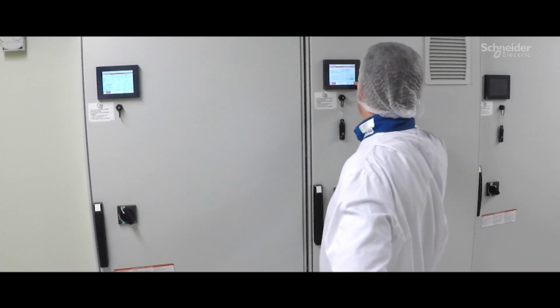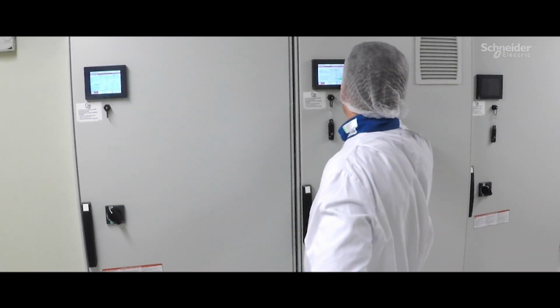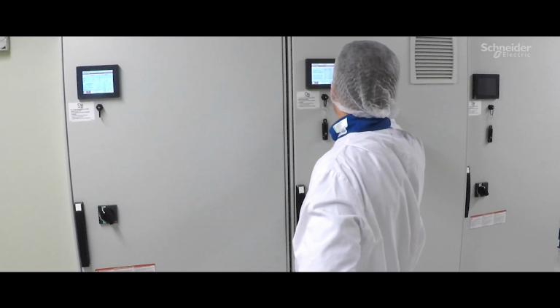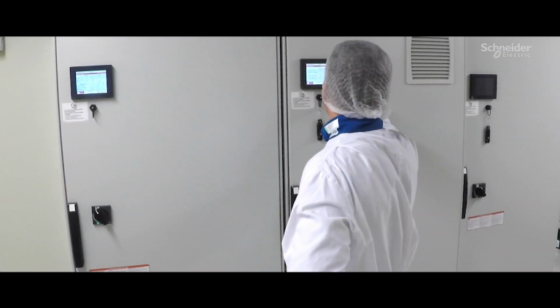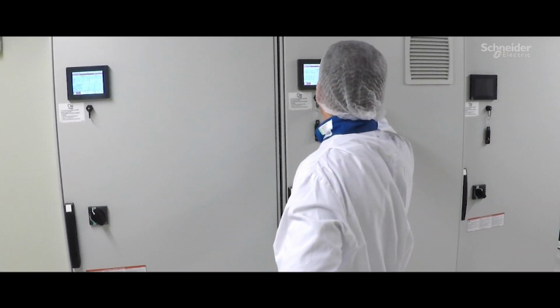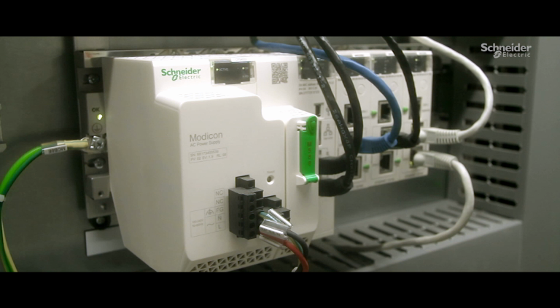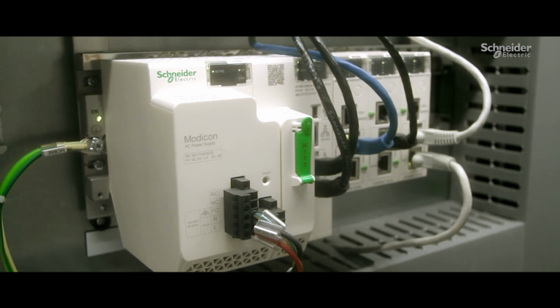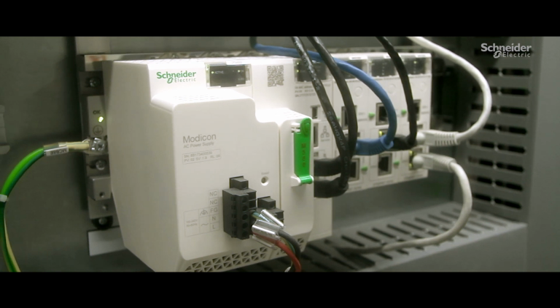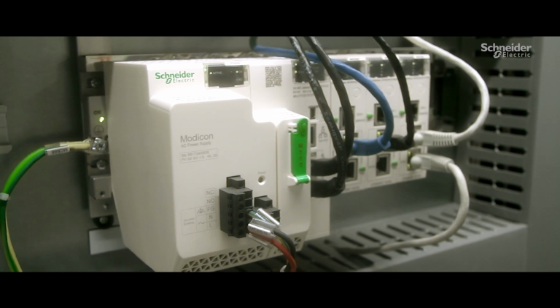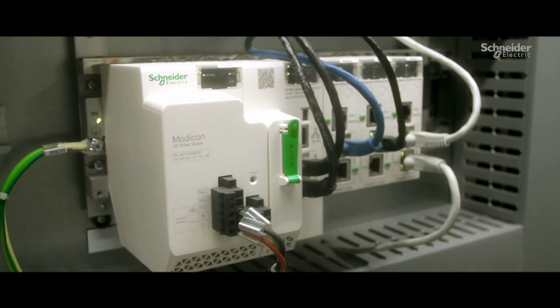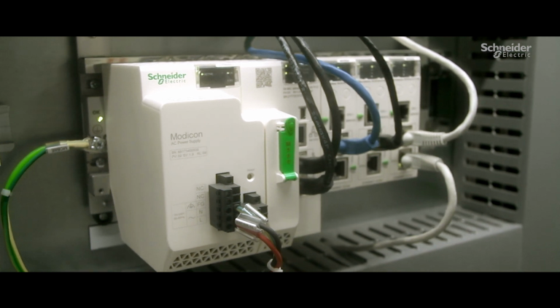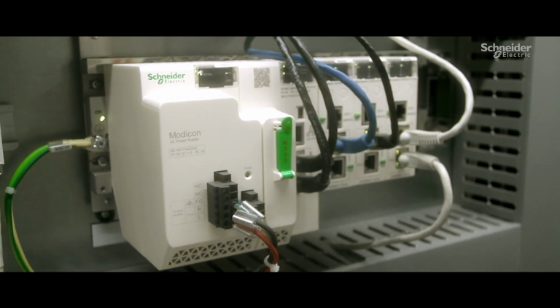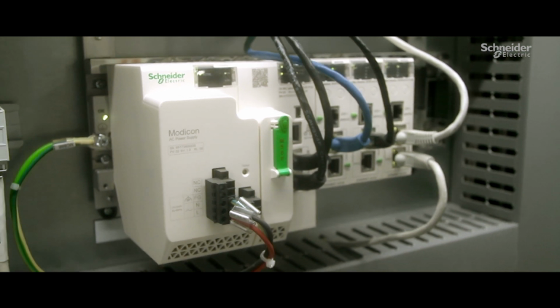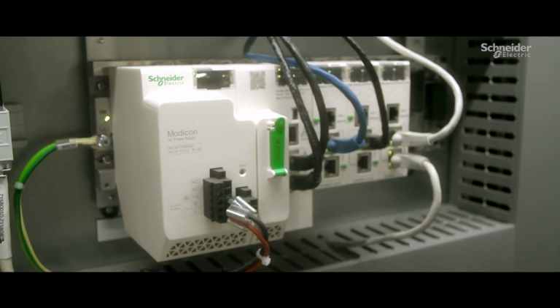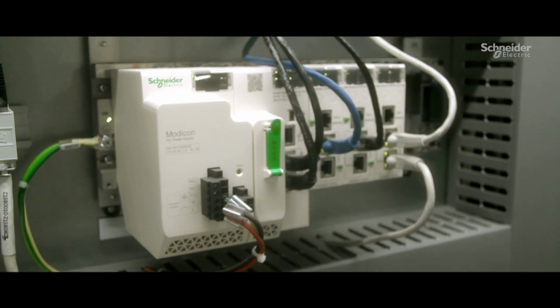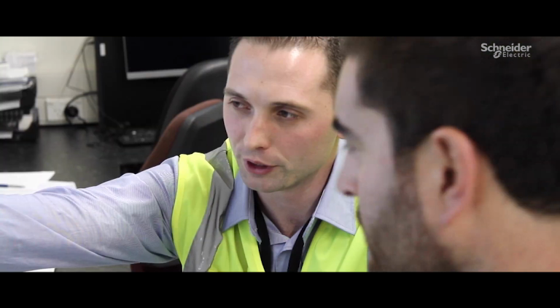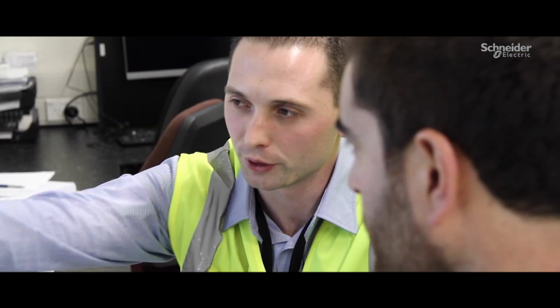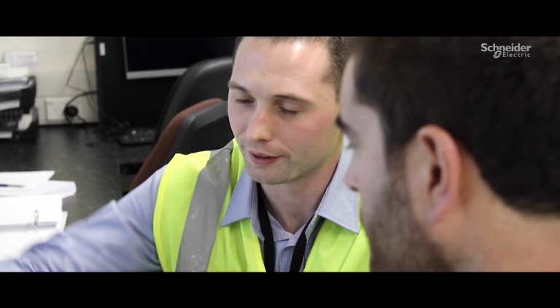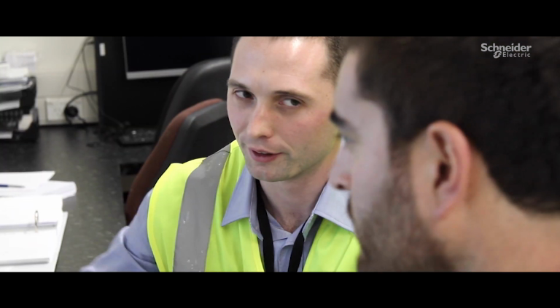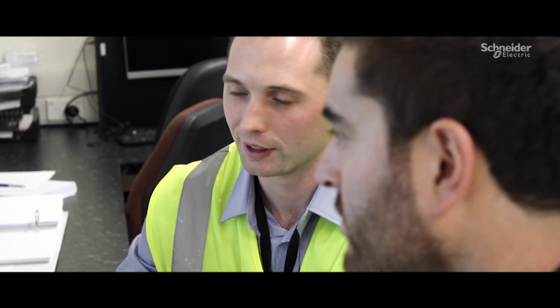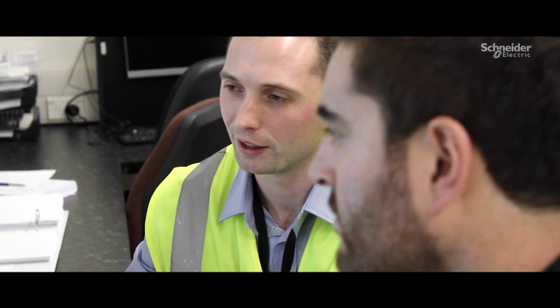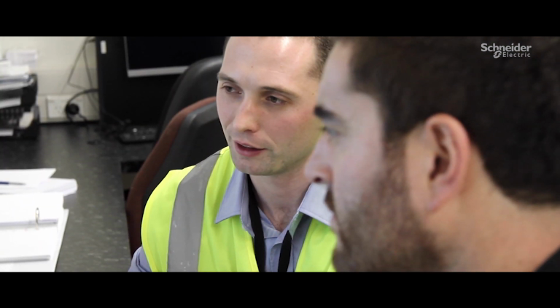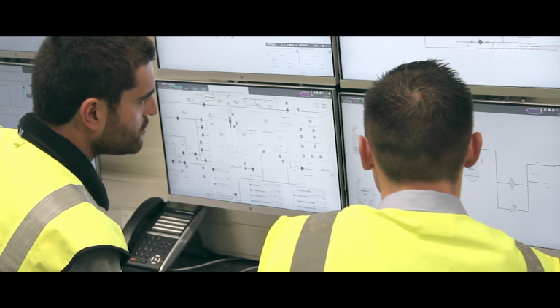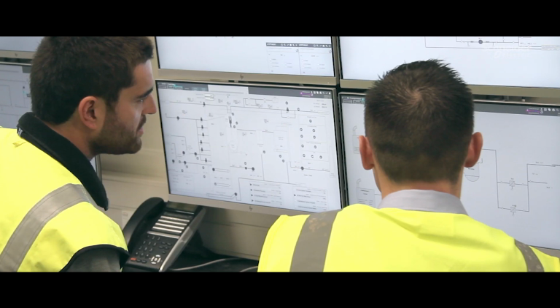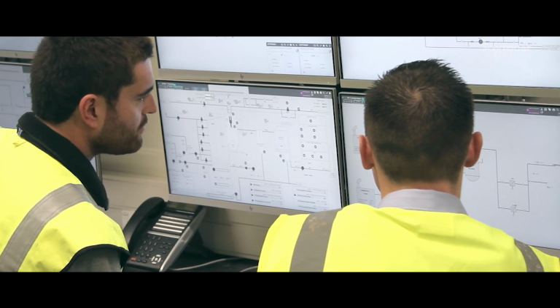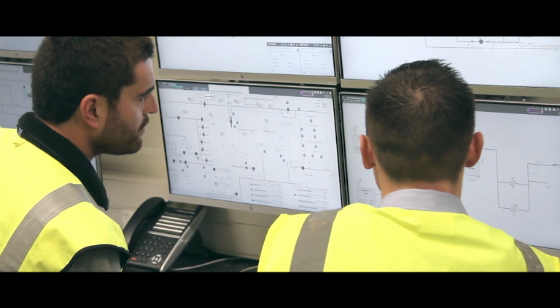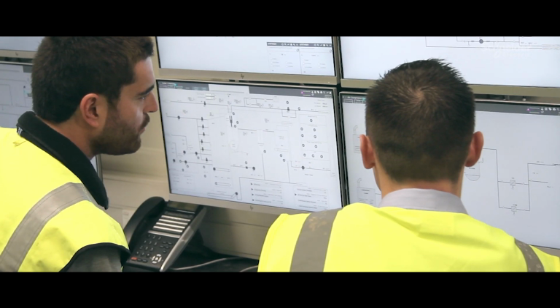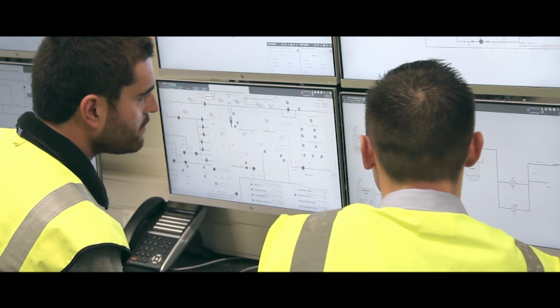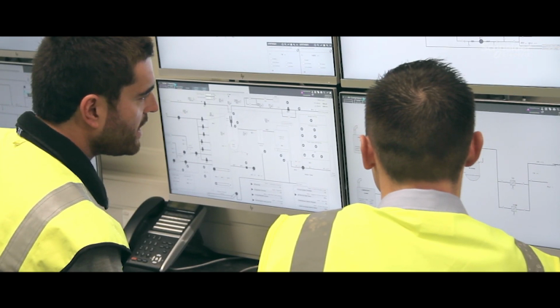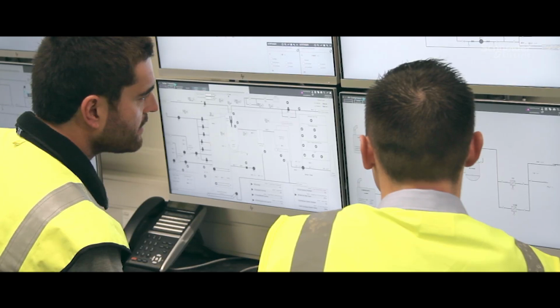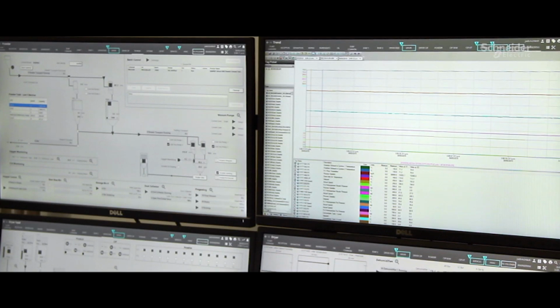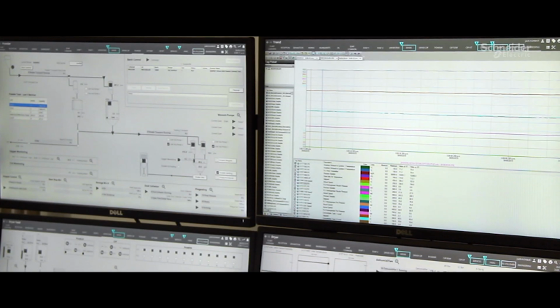Power factor correction, power monitoring, programmable logic controllers, manufacturing execution, and batch management systems.